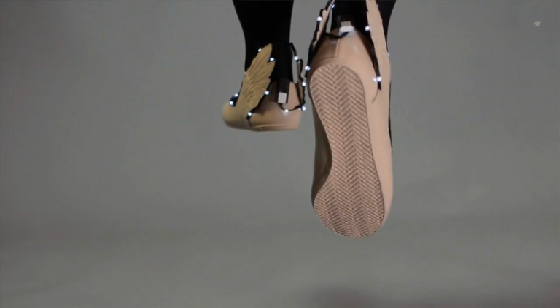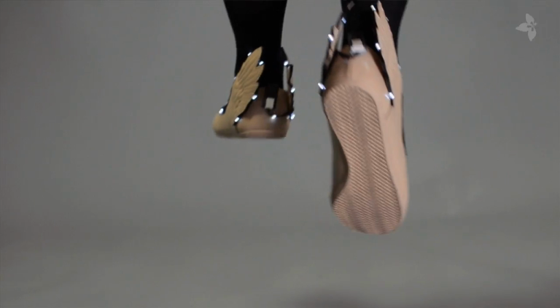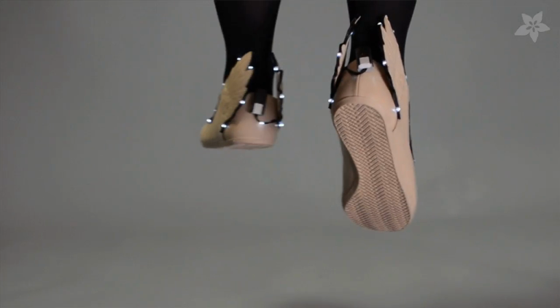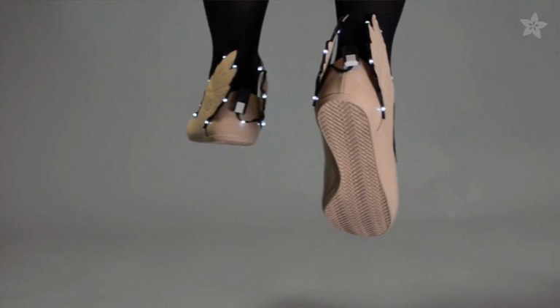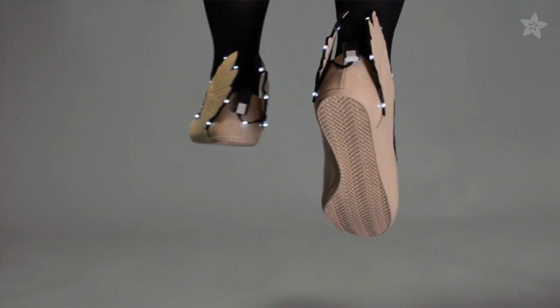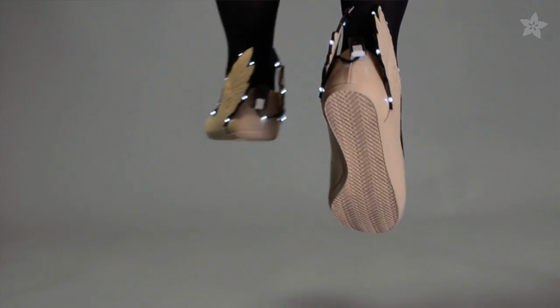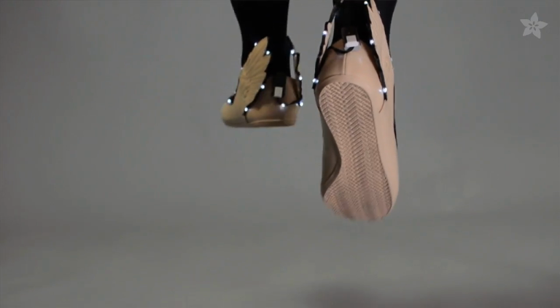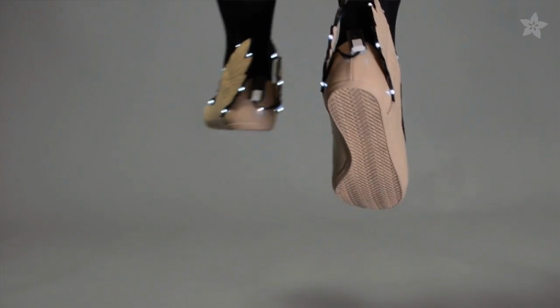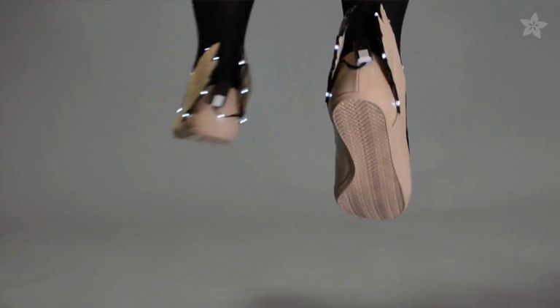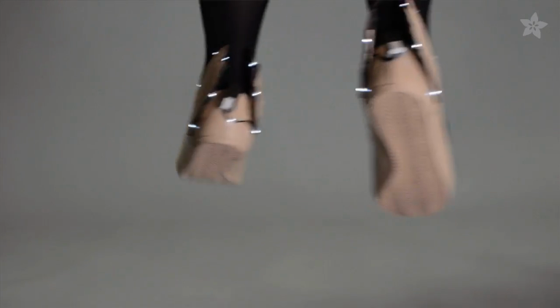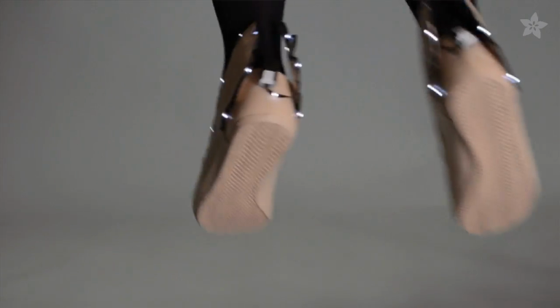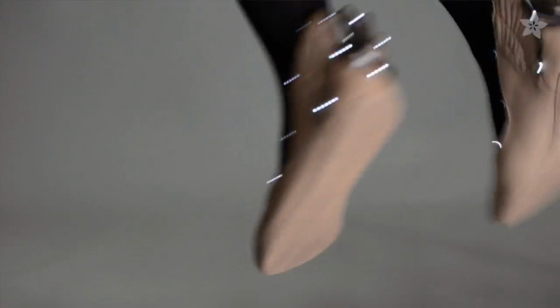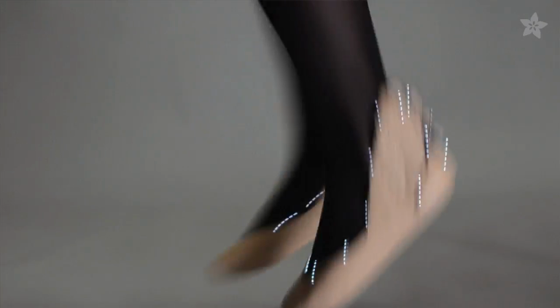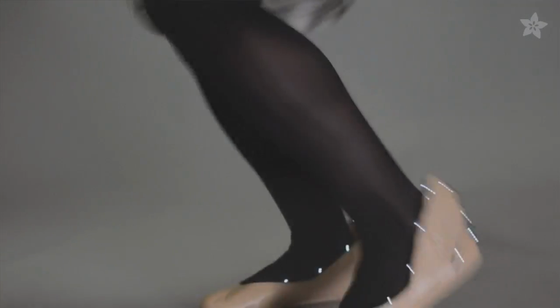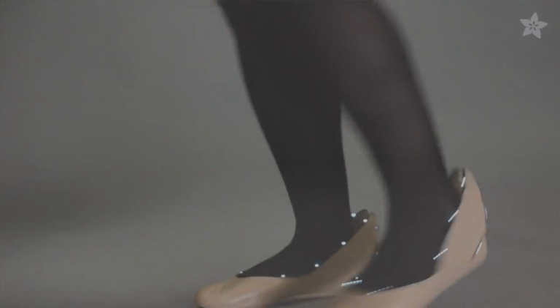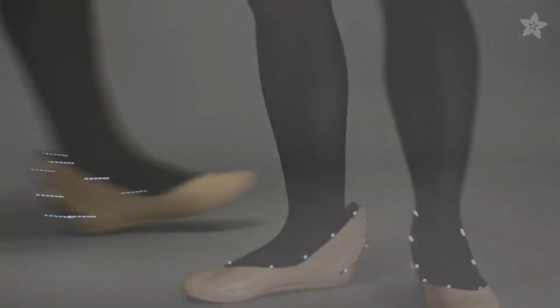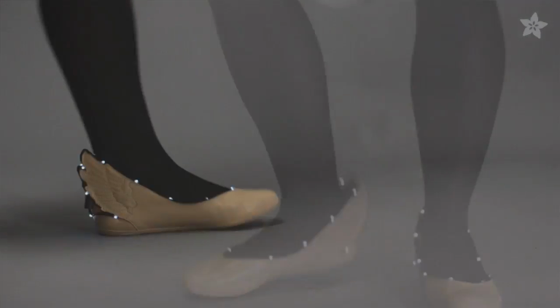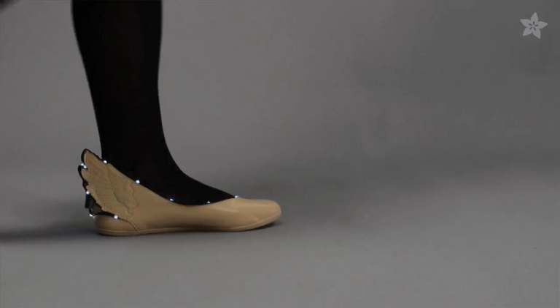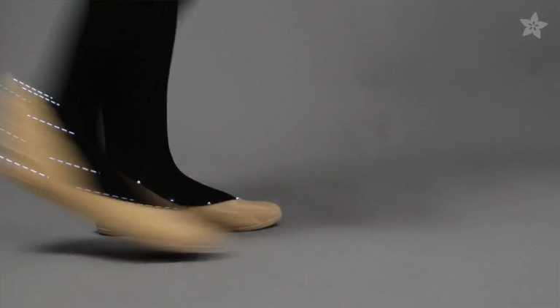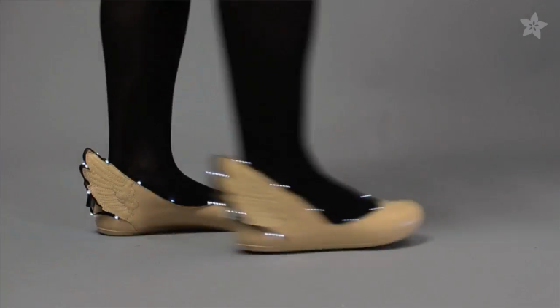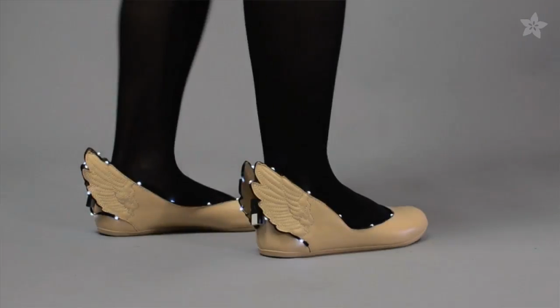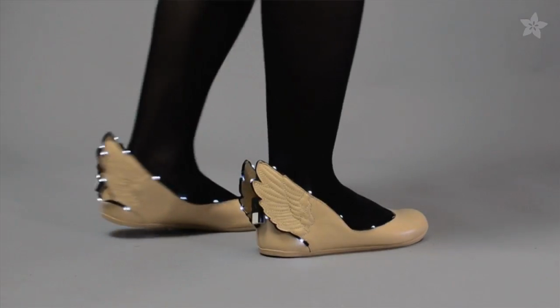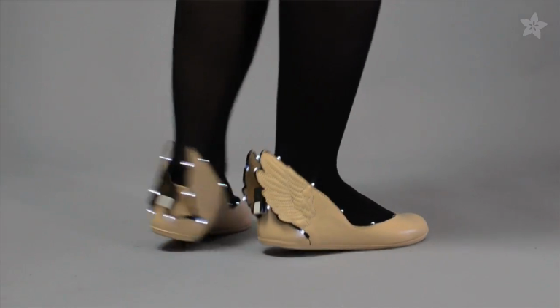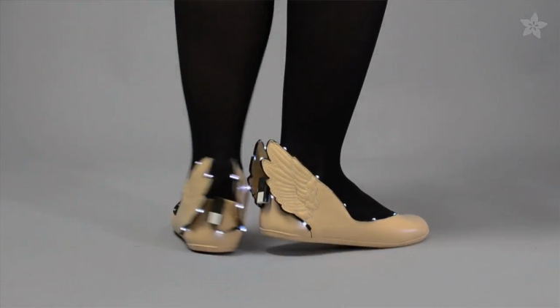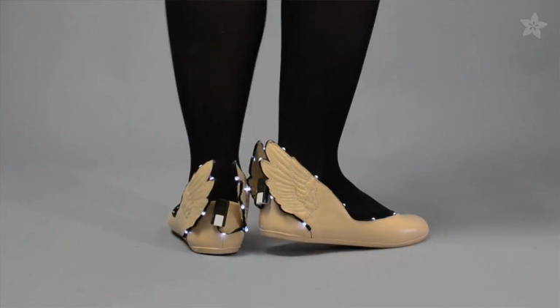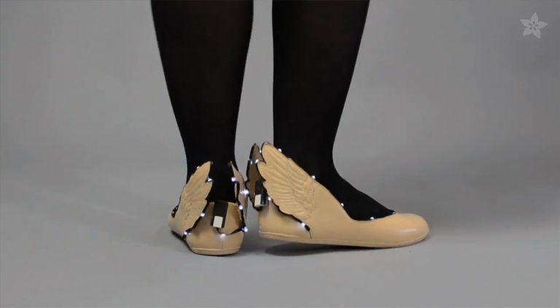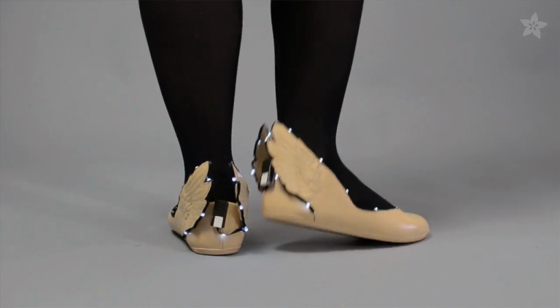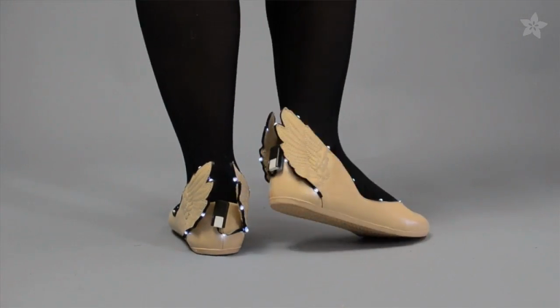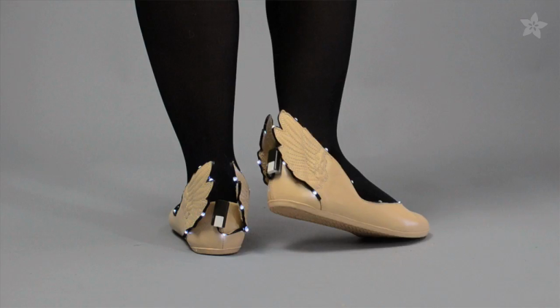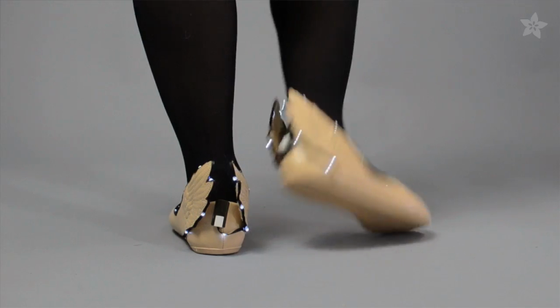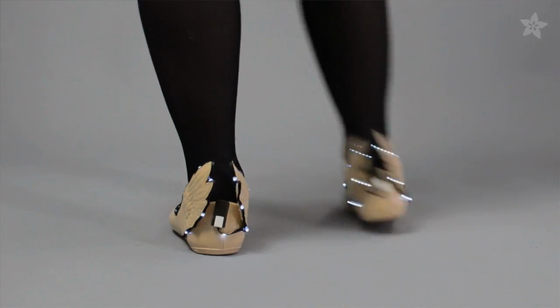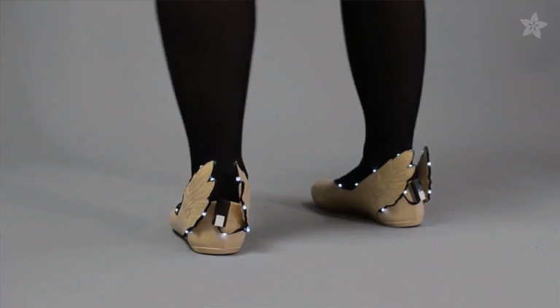Here's an easy project to put some spring in your step. Use LED ribbon from Adafruit to adorn any pair of shoes.